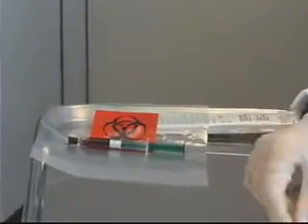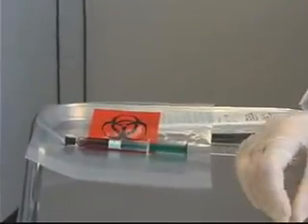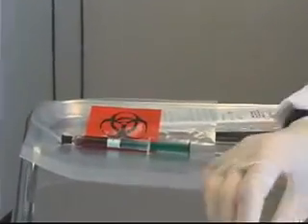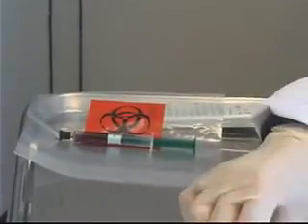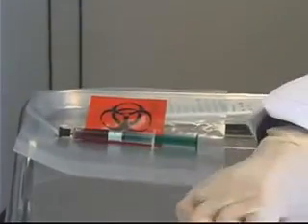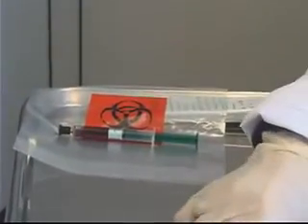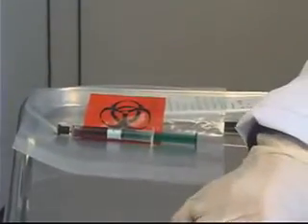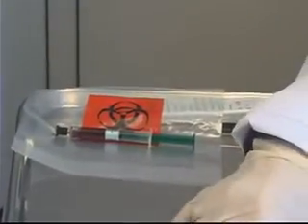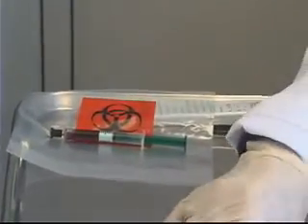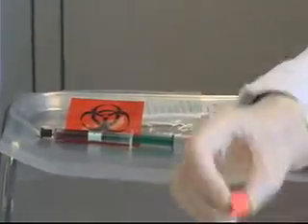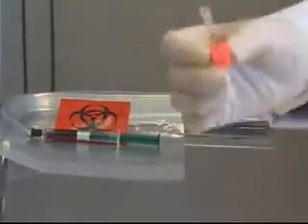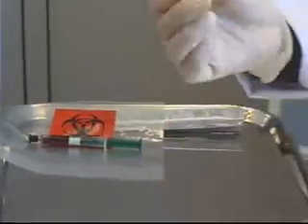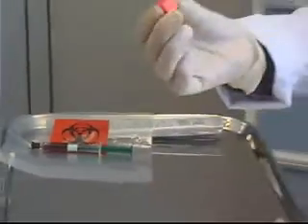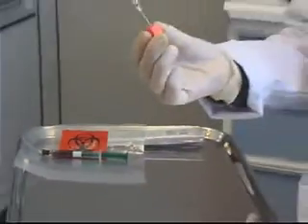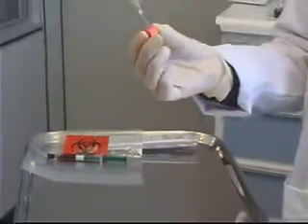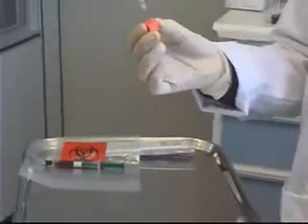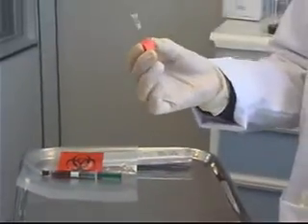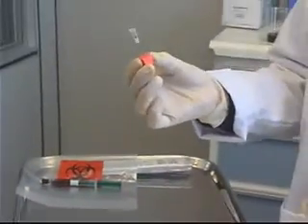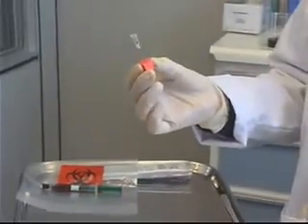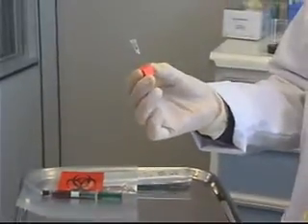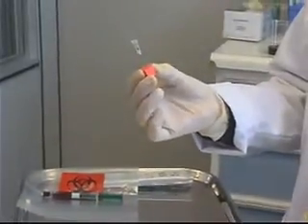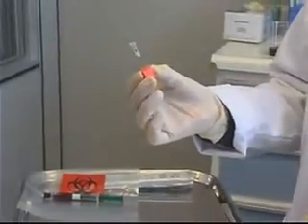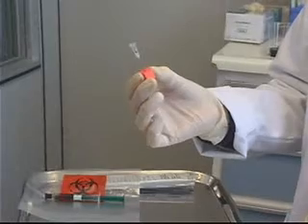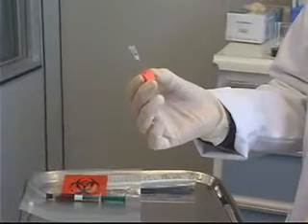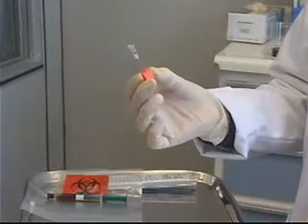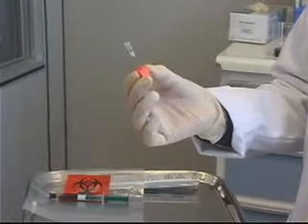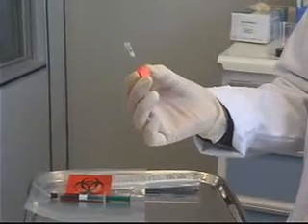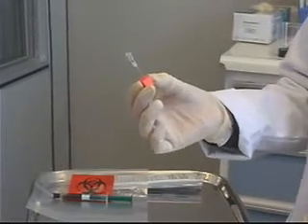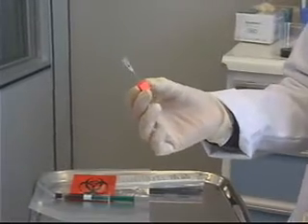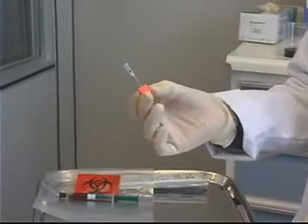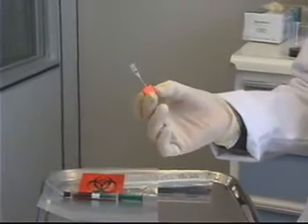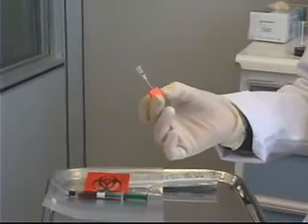My last step is to dispose of the needle and cube in the proper sharps container.